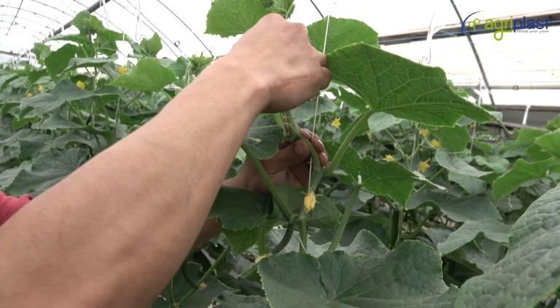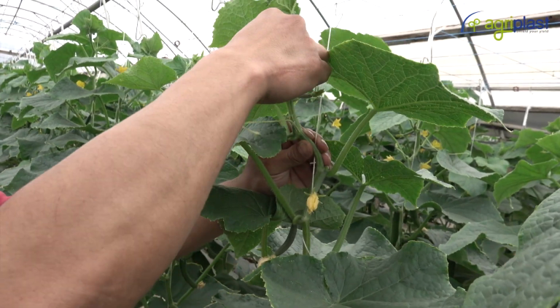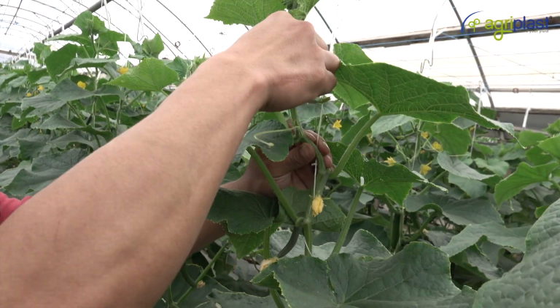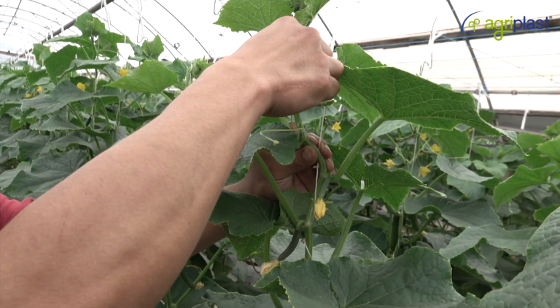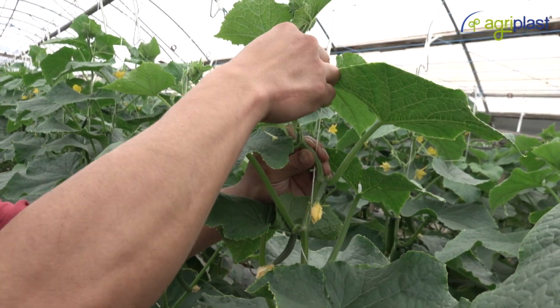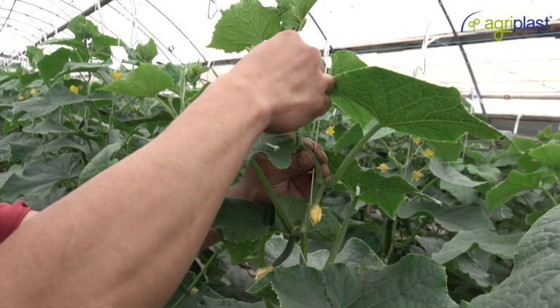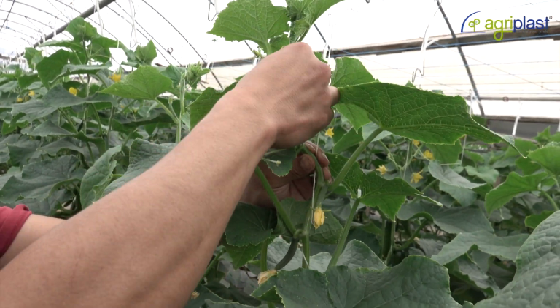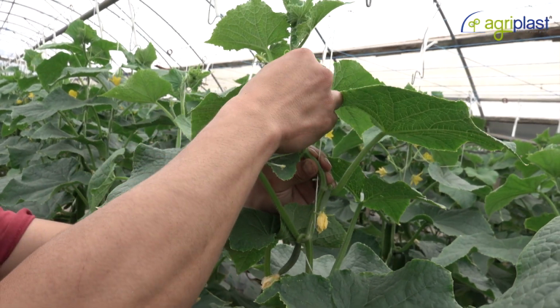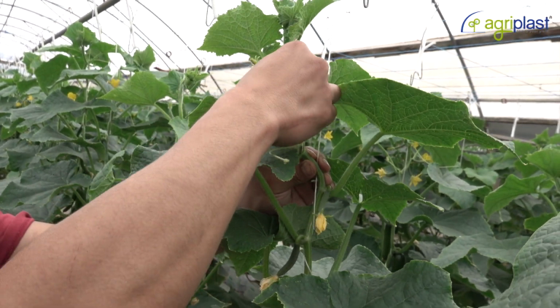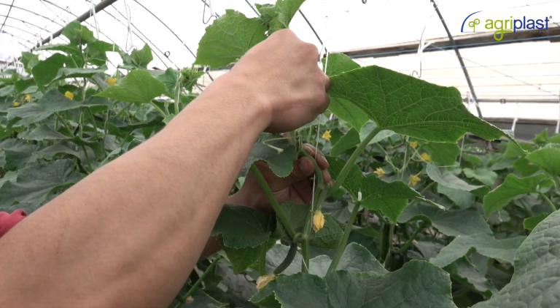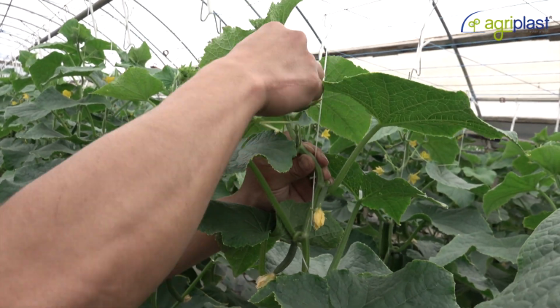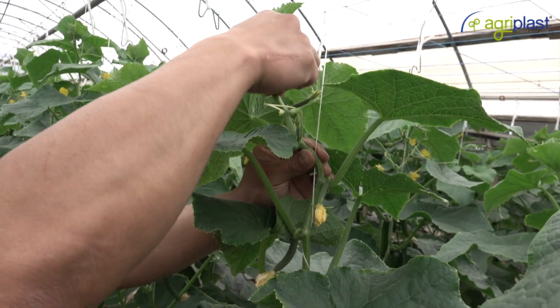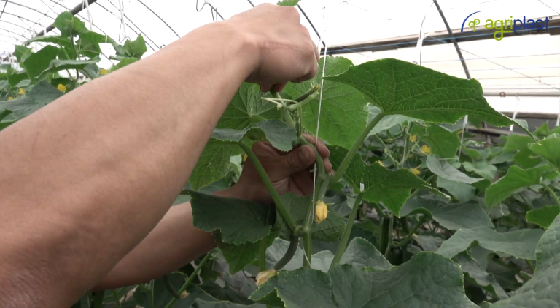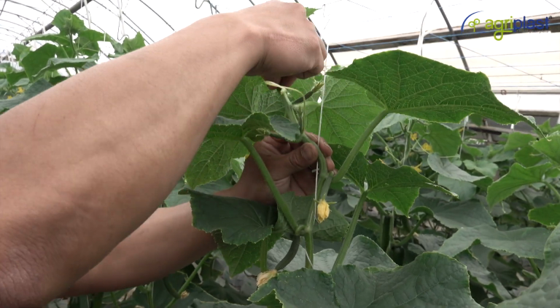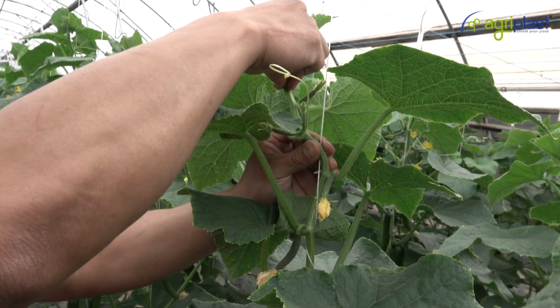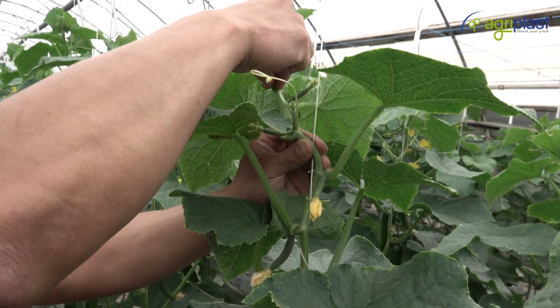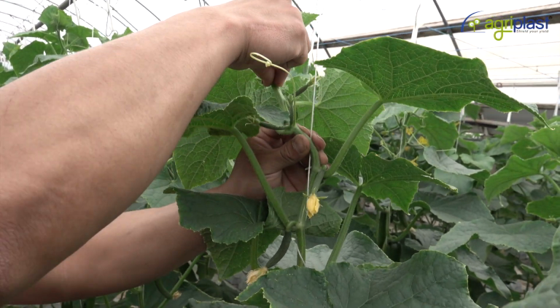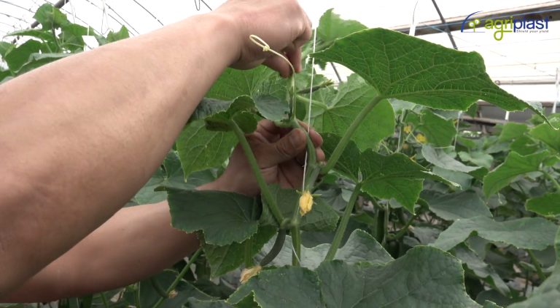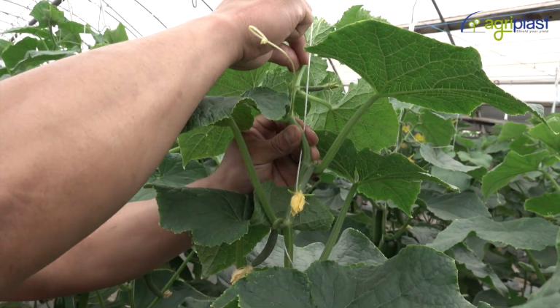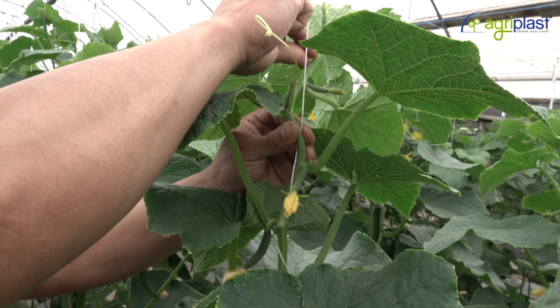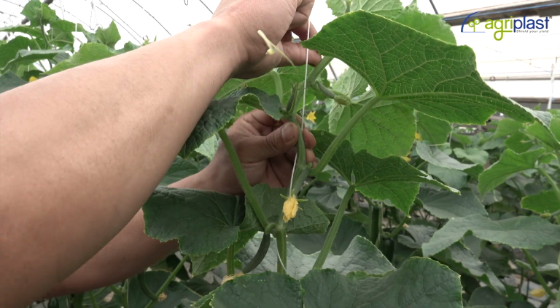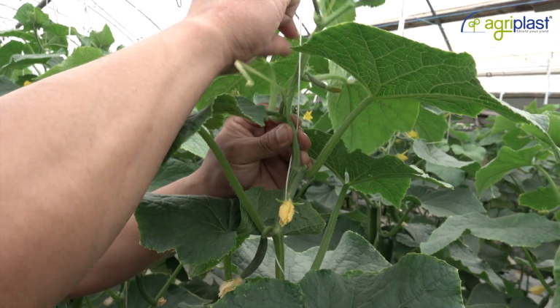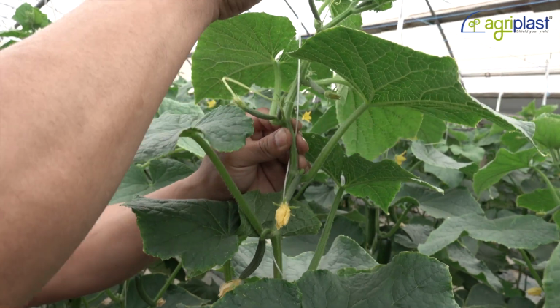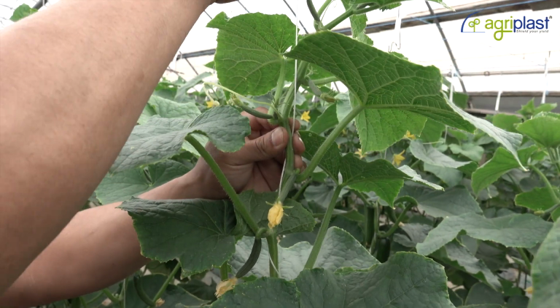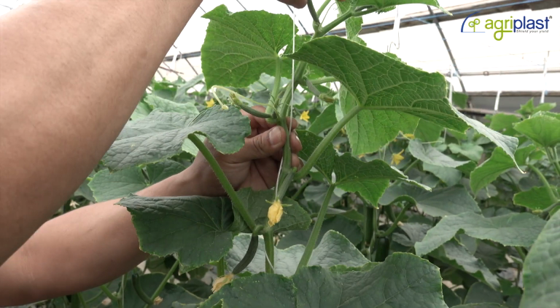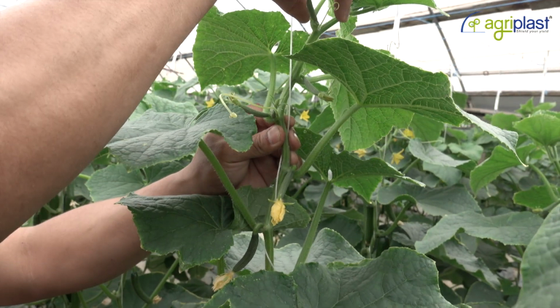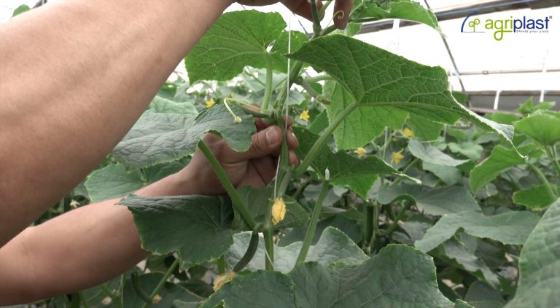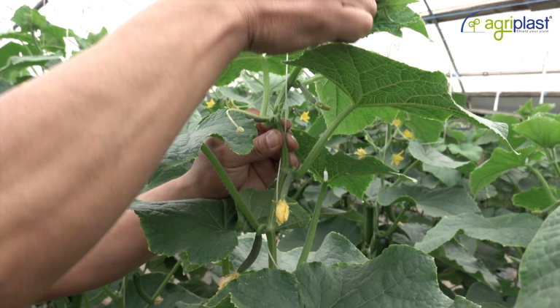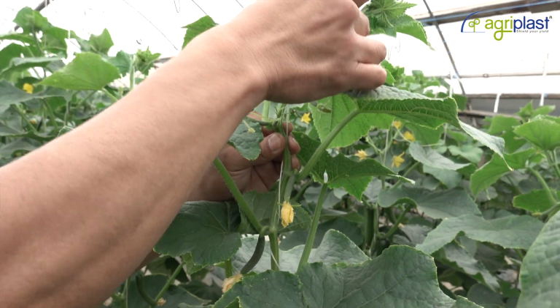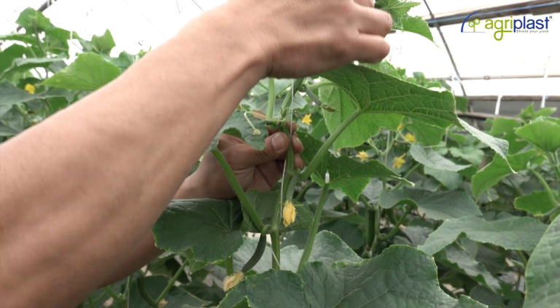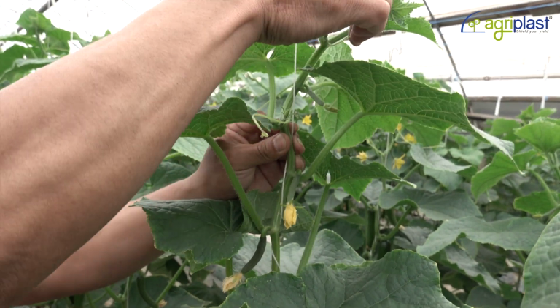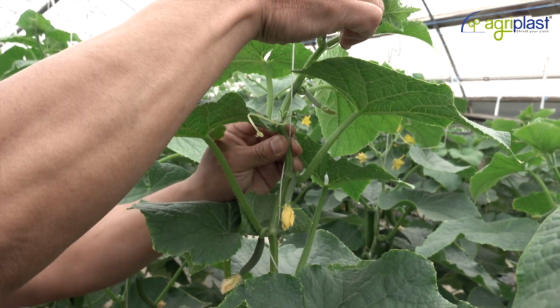We make sure the strings don't touch the fruit, otherwise it will scratch straight away.